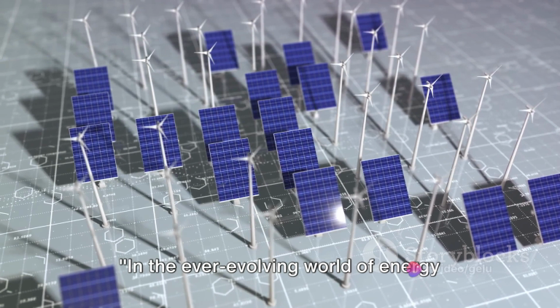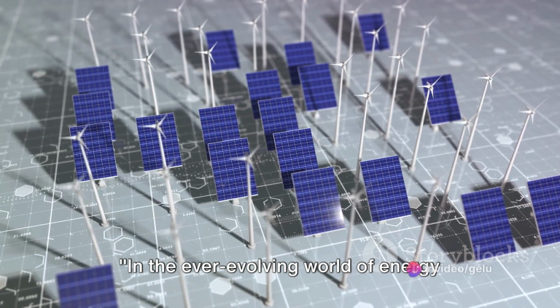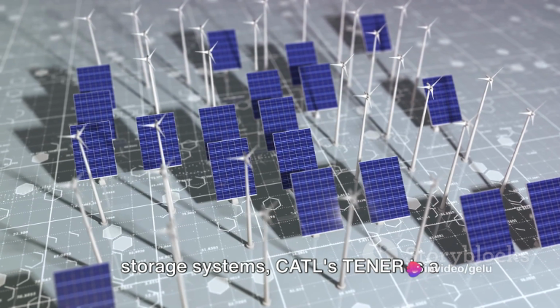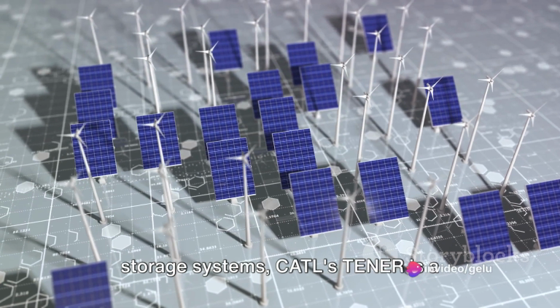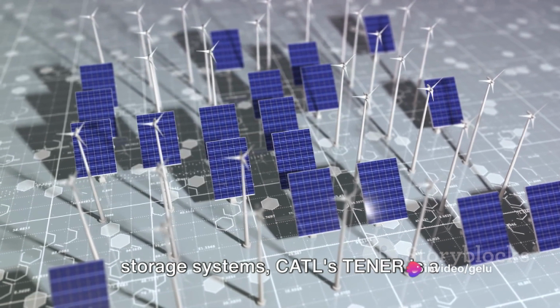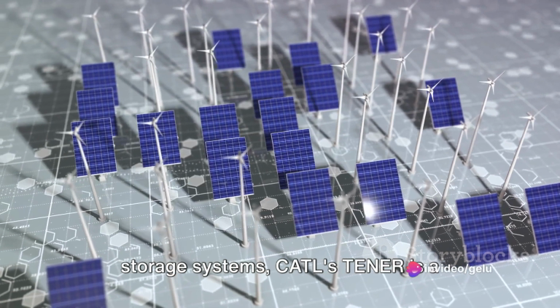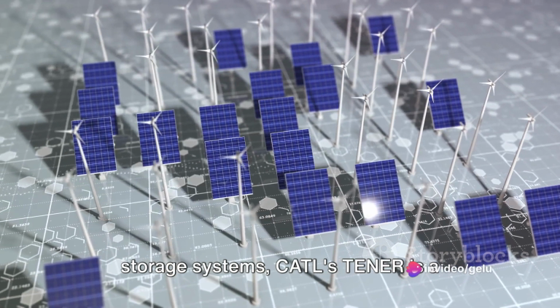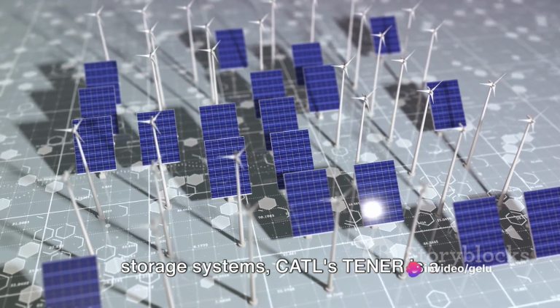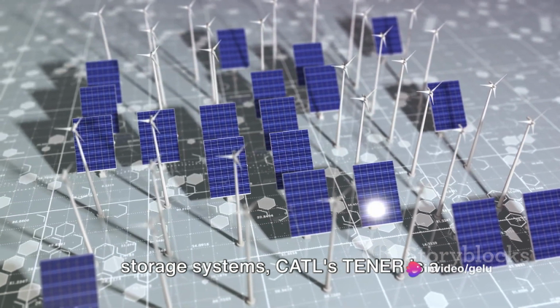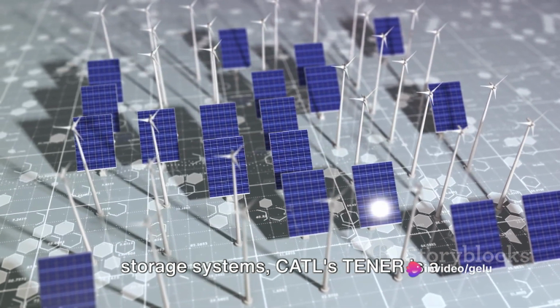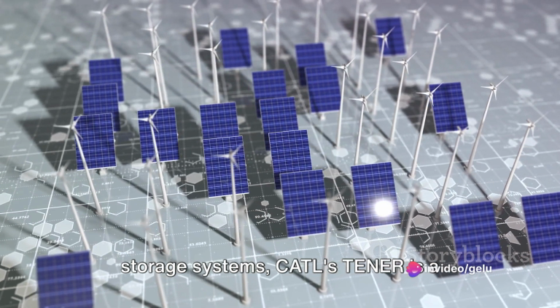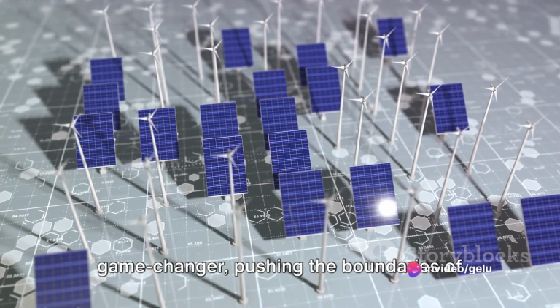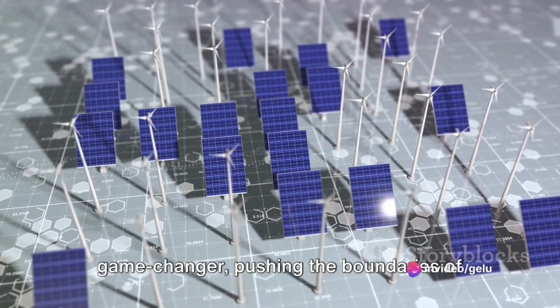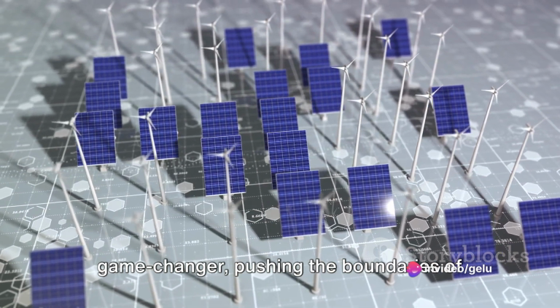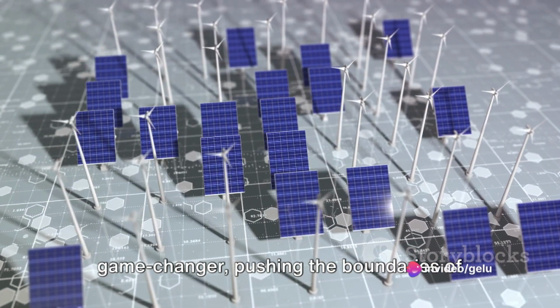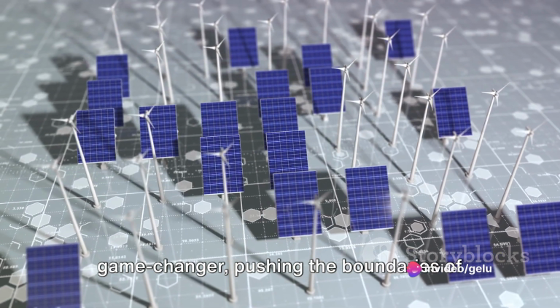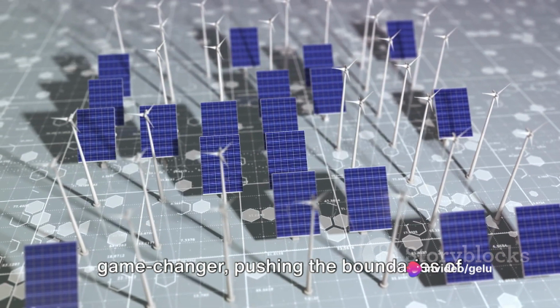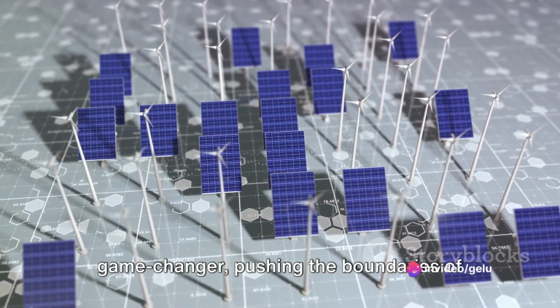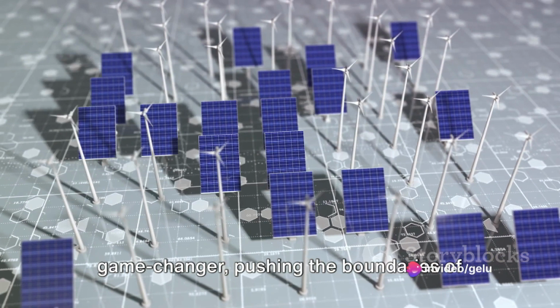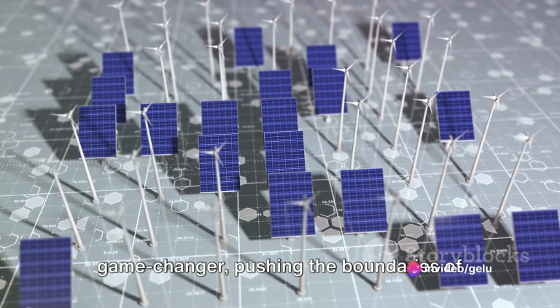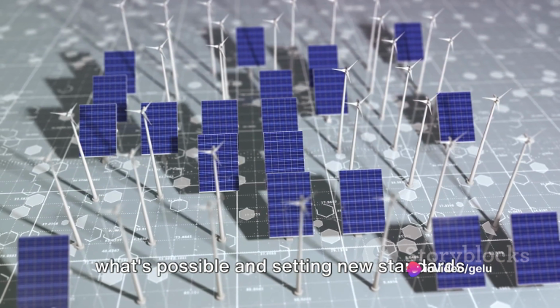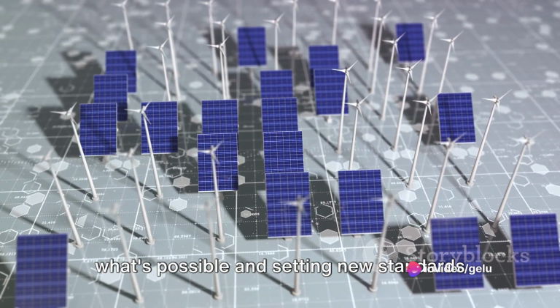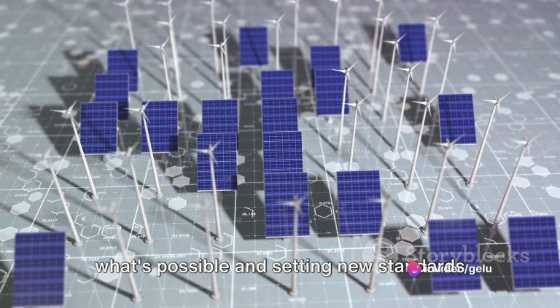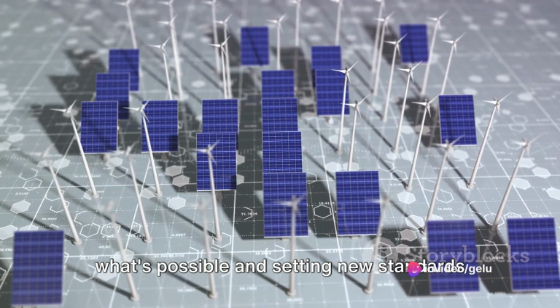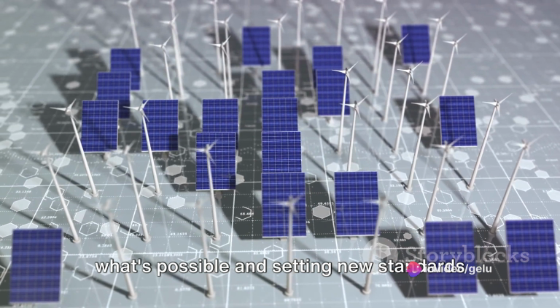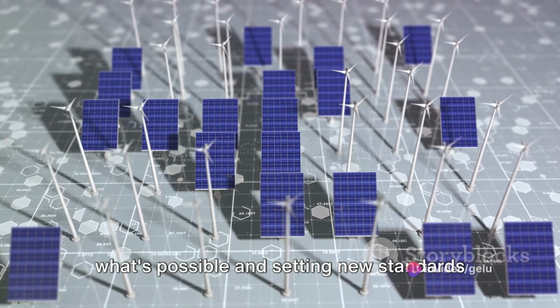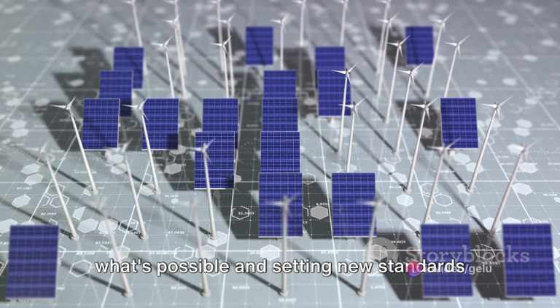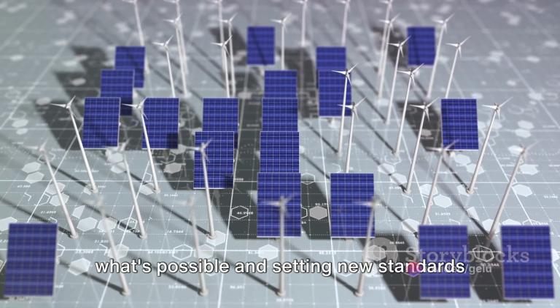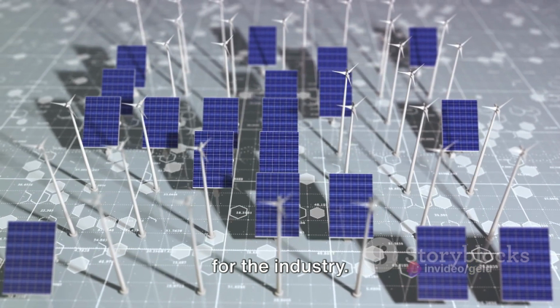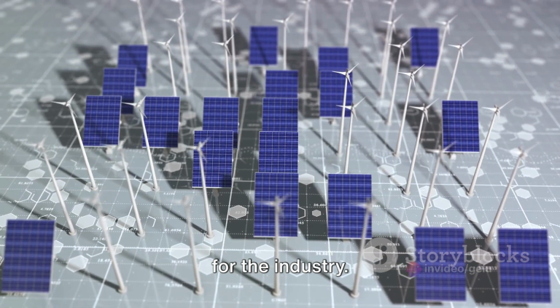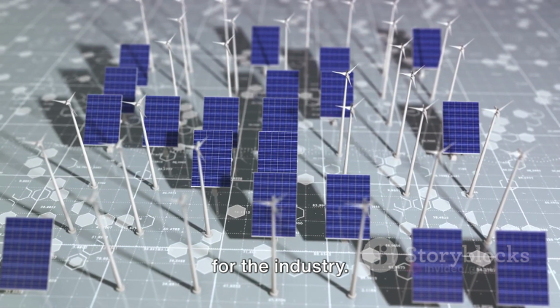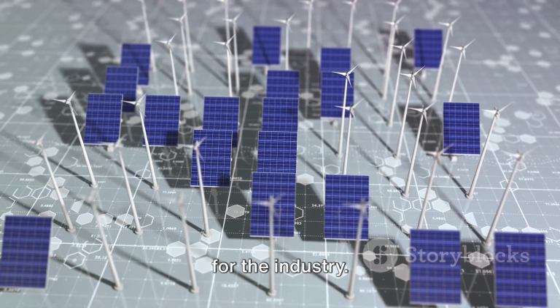In the ever-evolving world of energy storage systems, Cattle's Tenor is a game-changer, pushing the boundaries of what's possible and setting new standards for the industry.